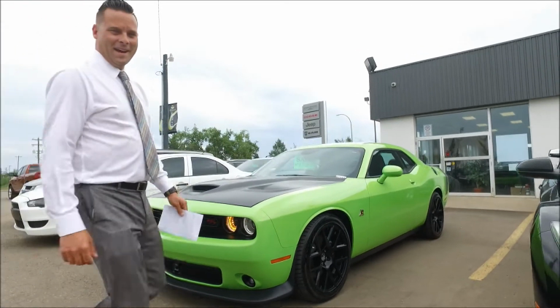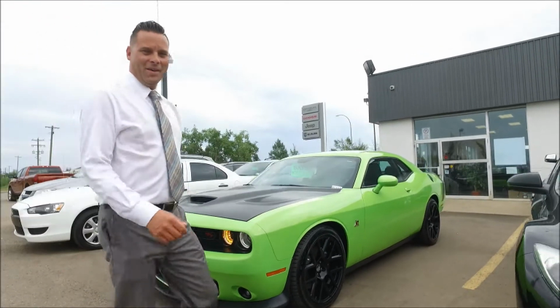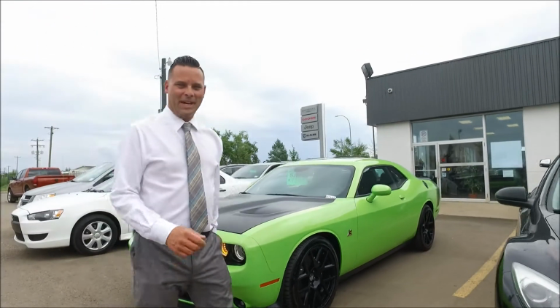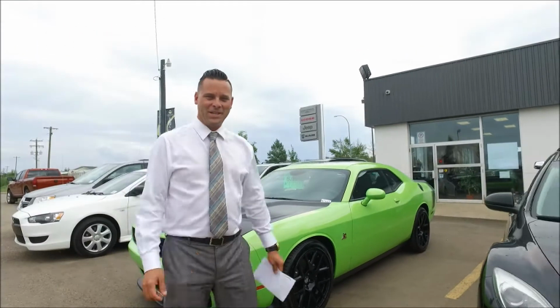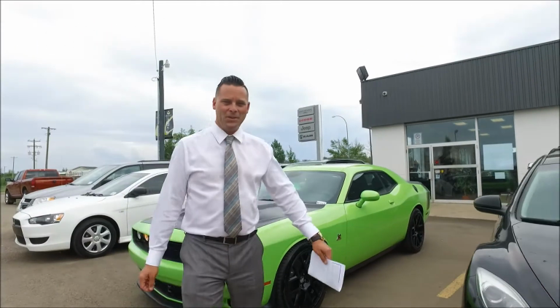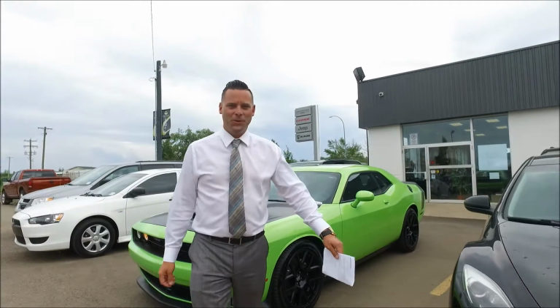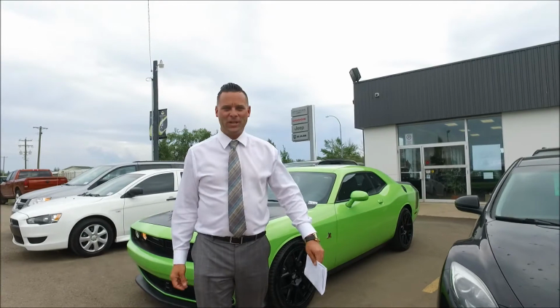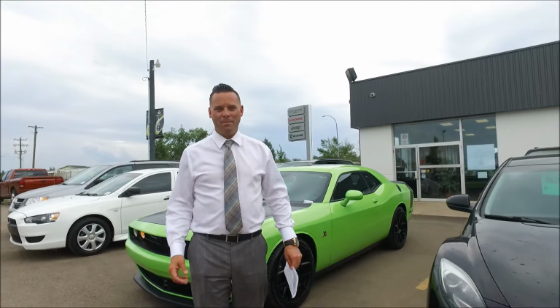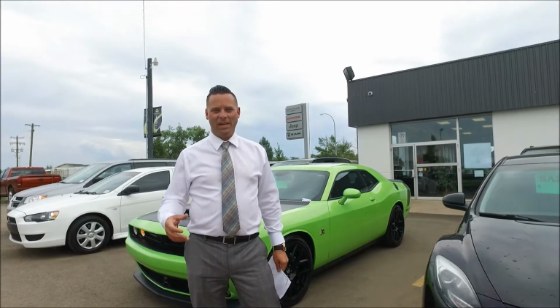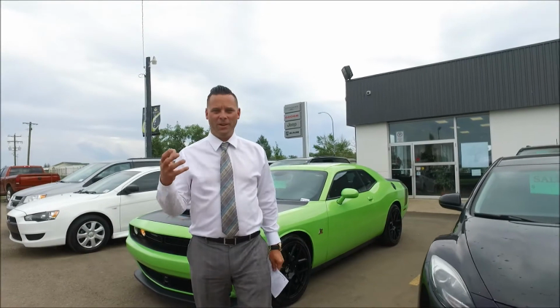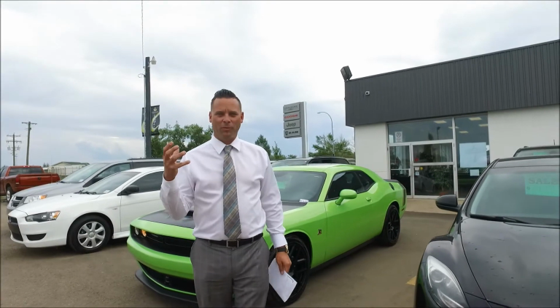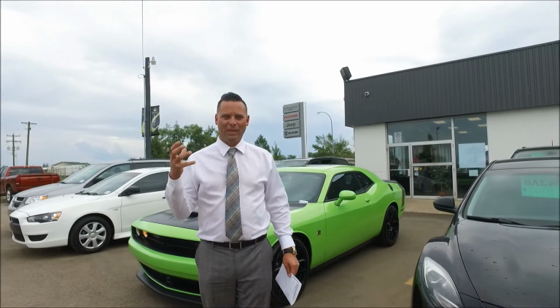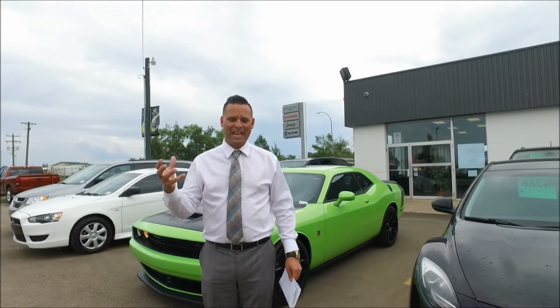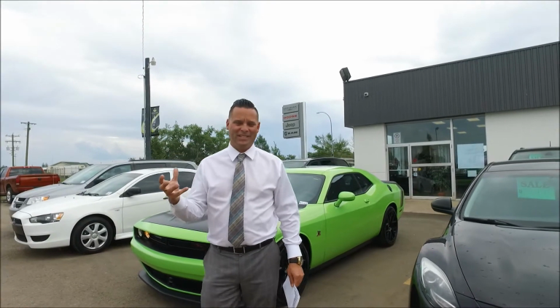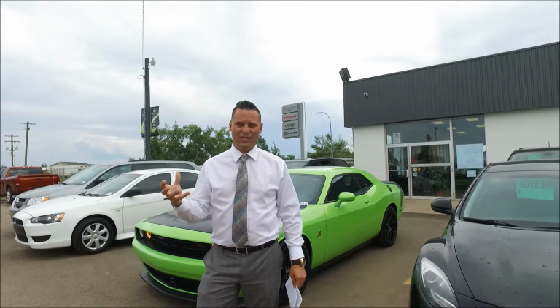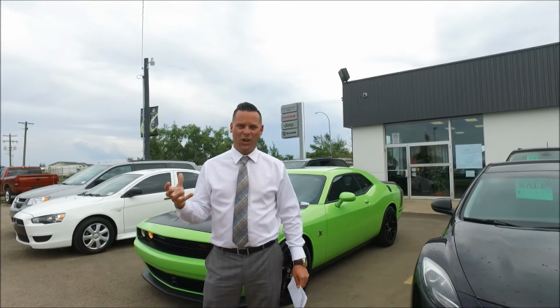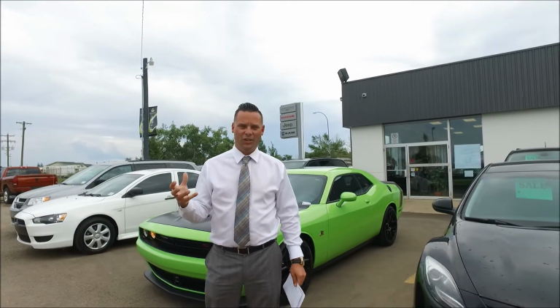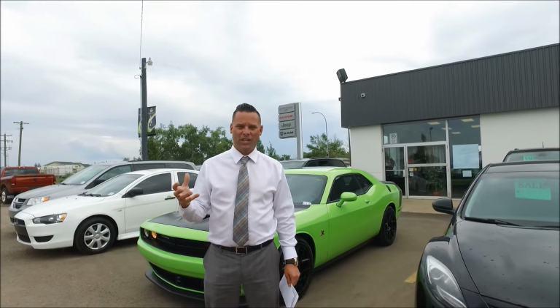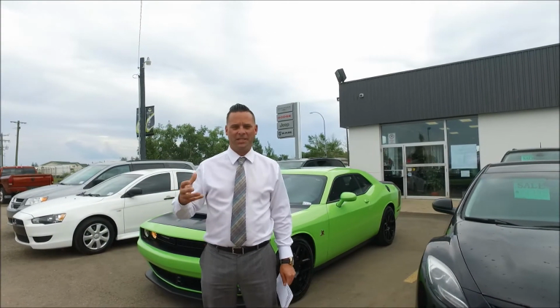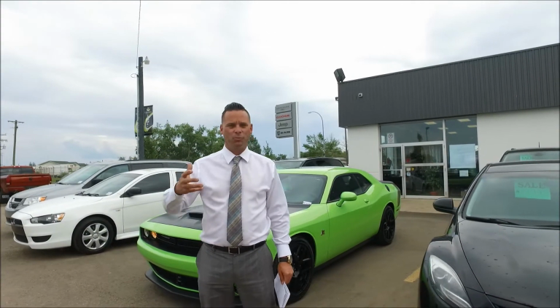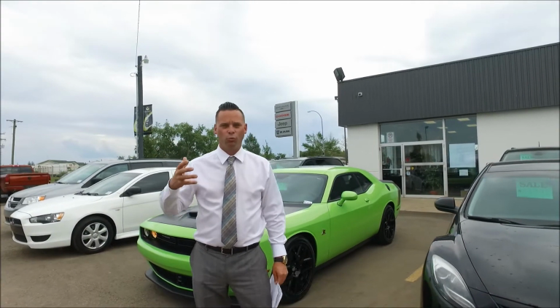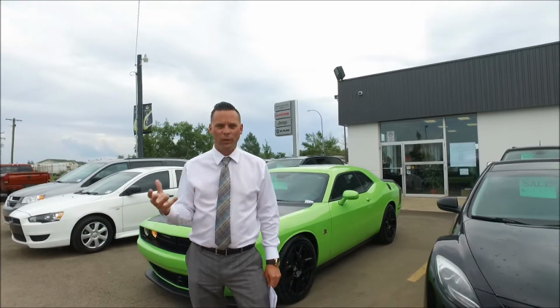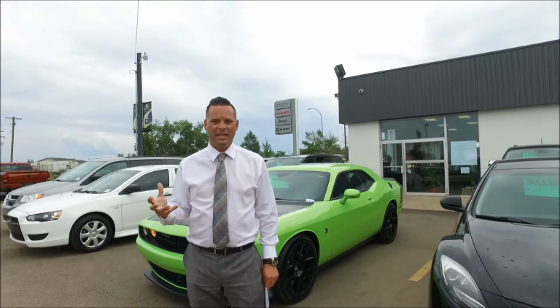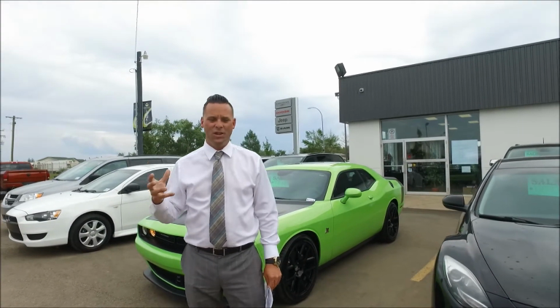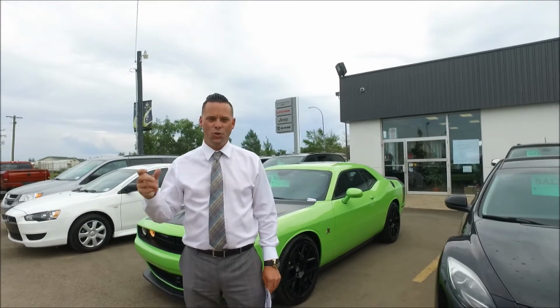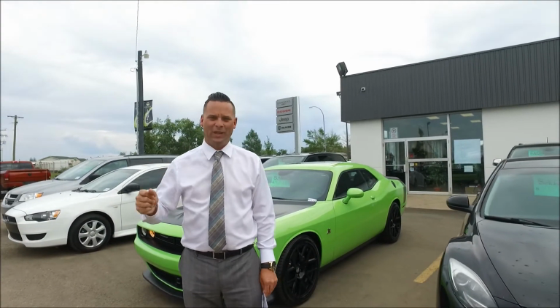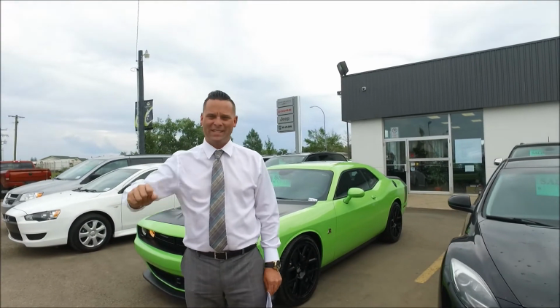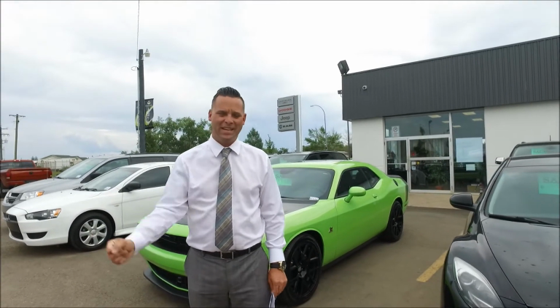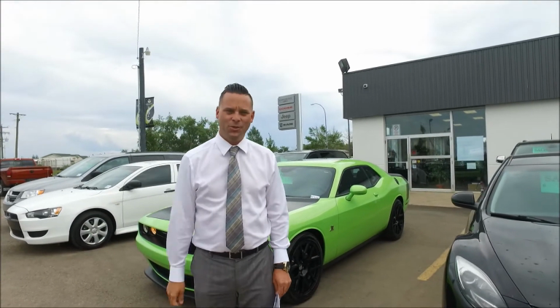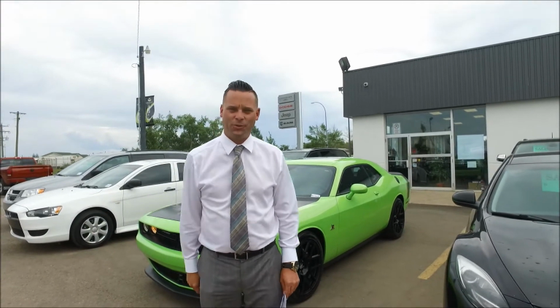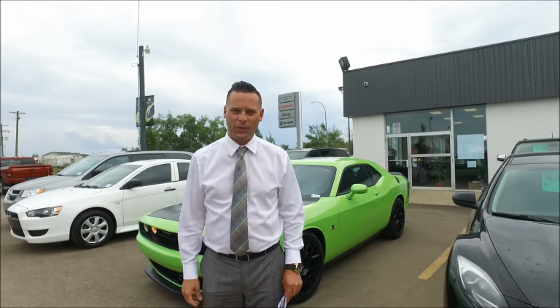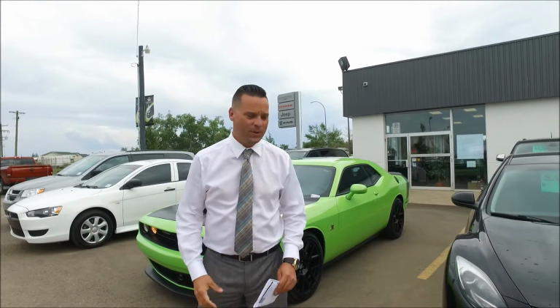Hi there guys, how are you doing? Chad Bailey here from Legacy Dodge. I've got some really exciting new news for you.